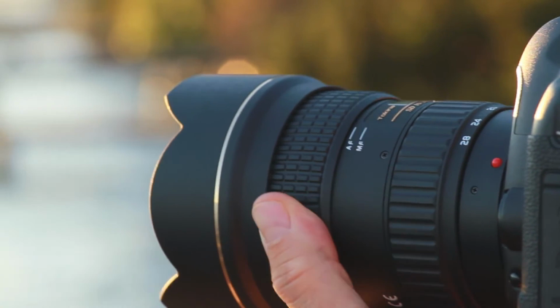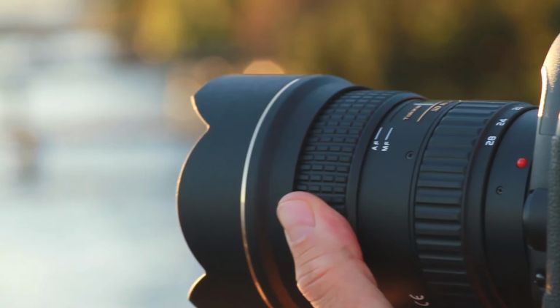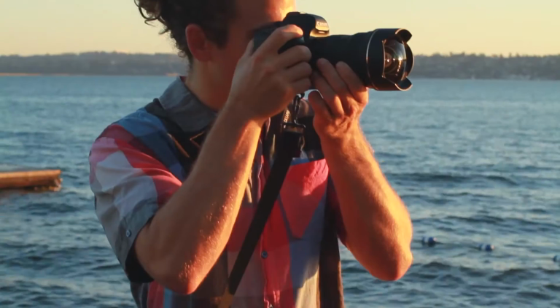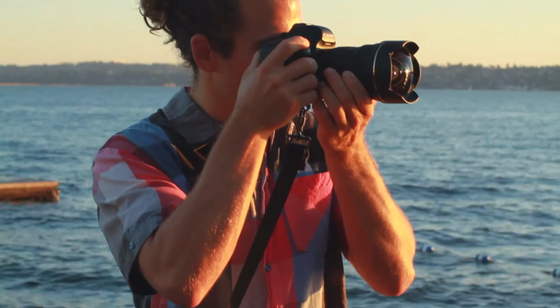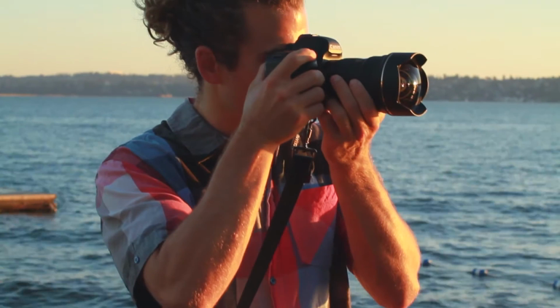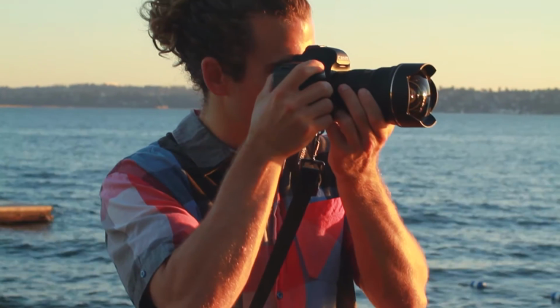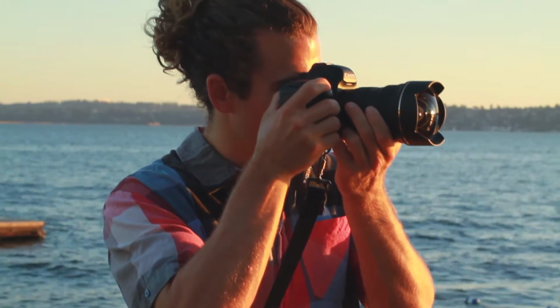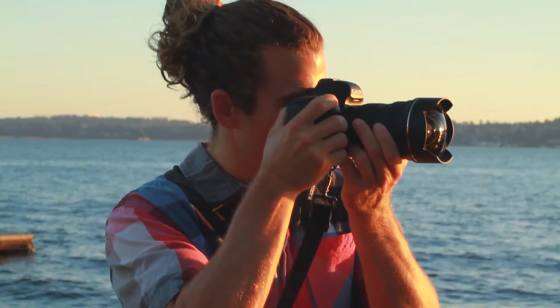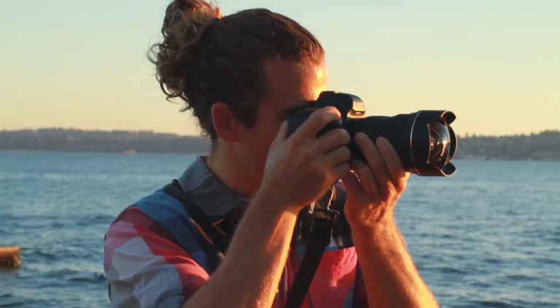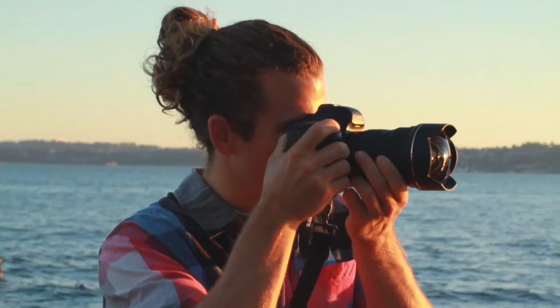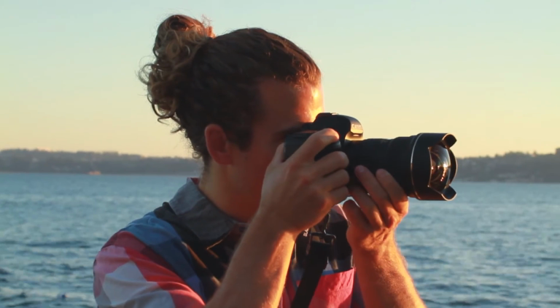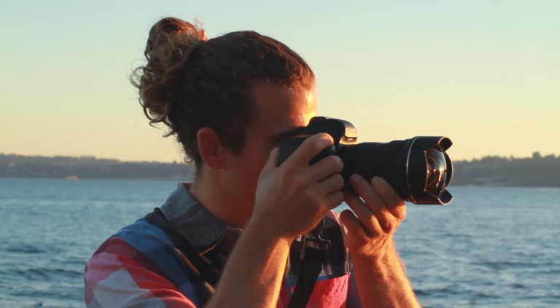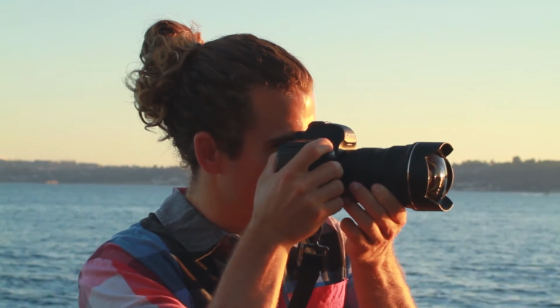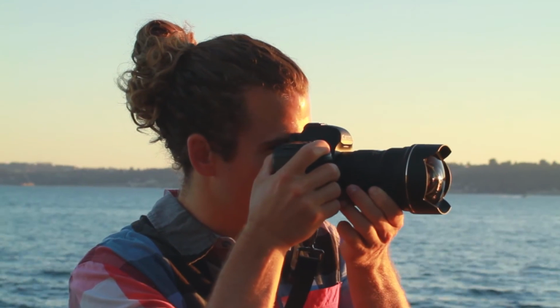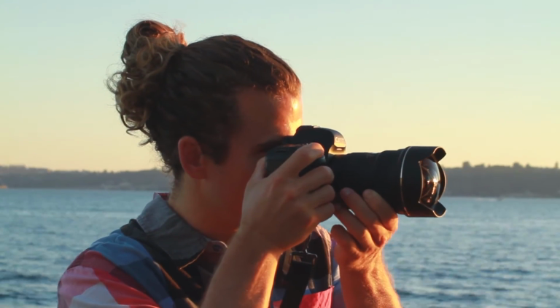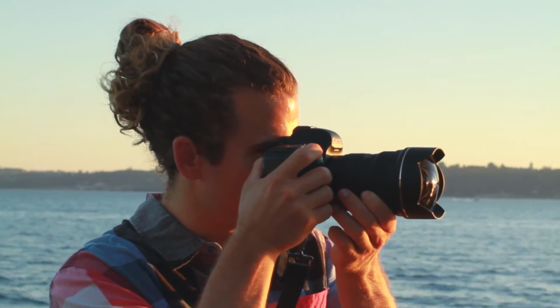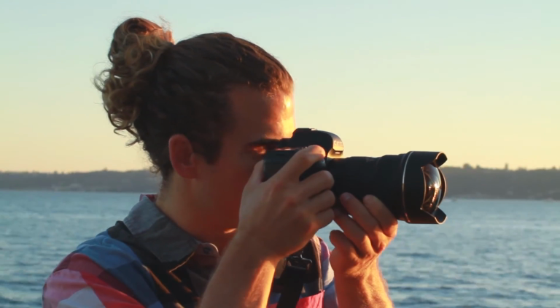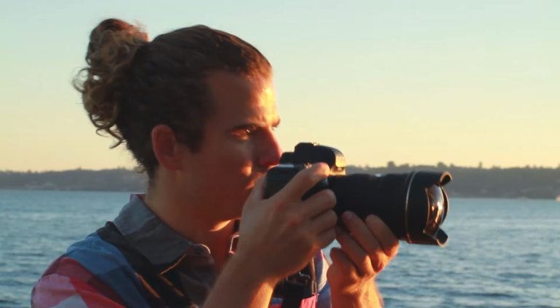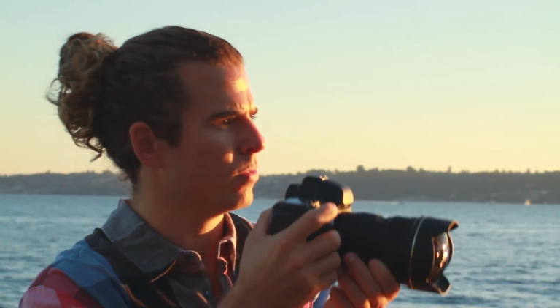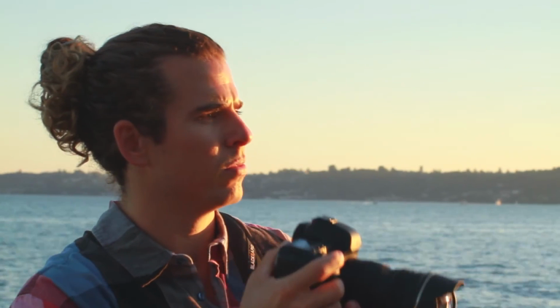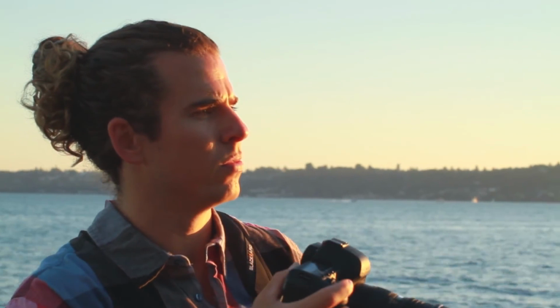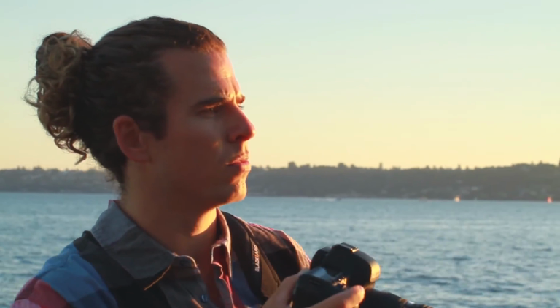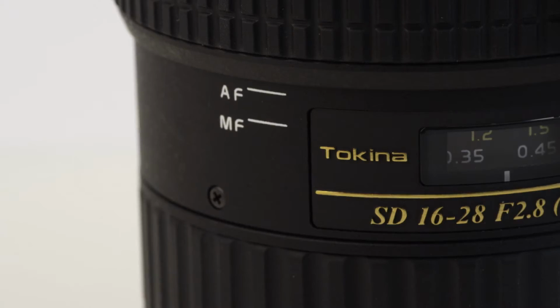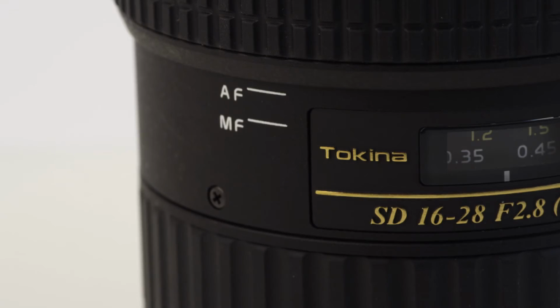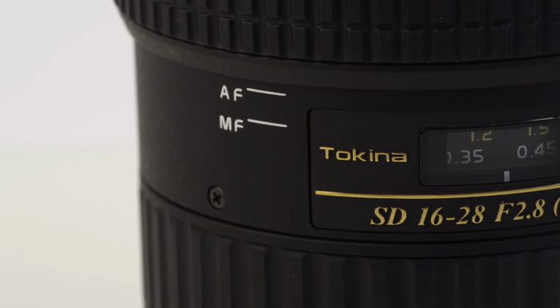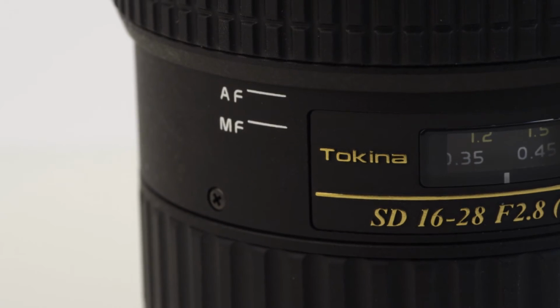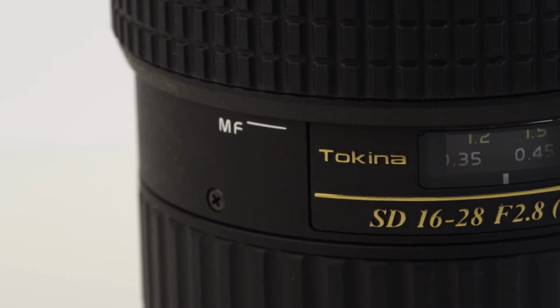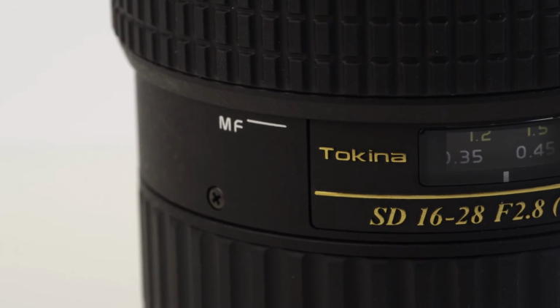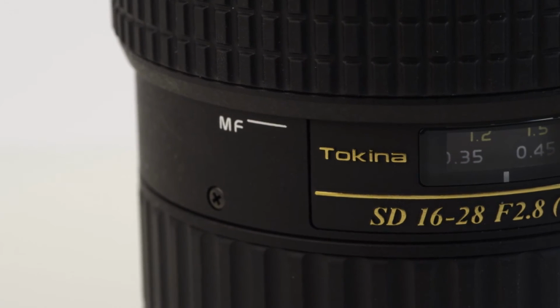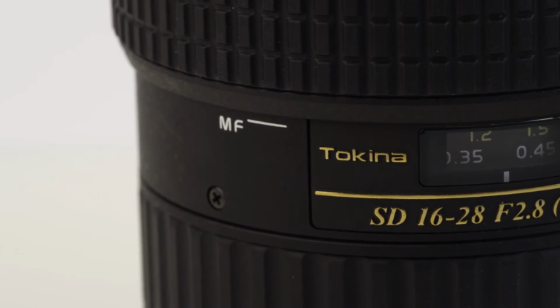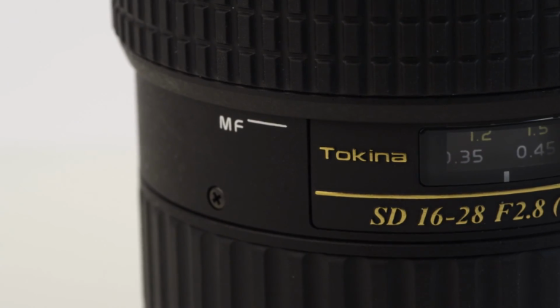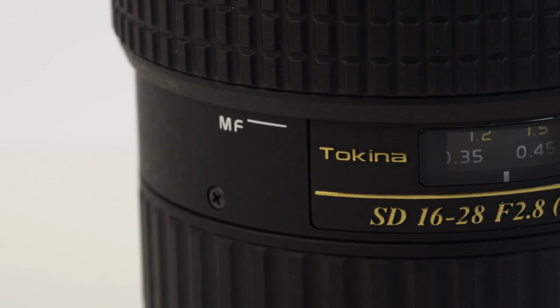The 16-28mm also features Tokina's exclusive one-touch focus clutch mechanism, allowing you to switch between autofocus and manual simply by snapping the focus ring forward for auto and back for manual.